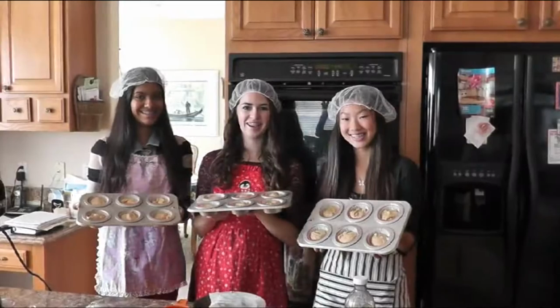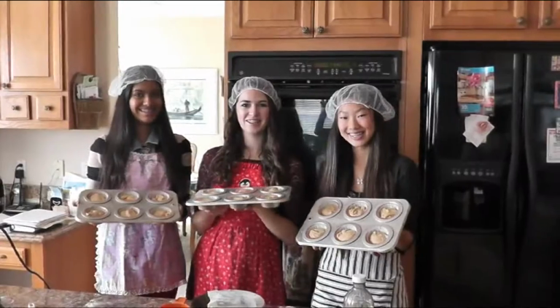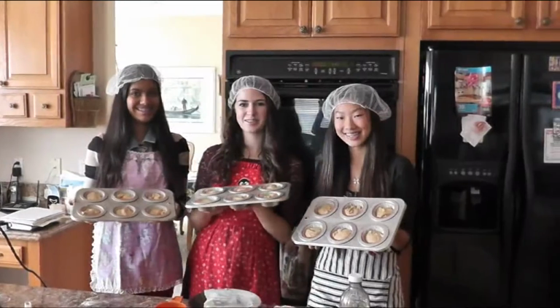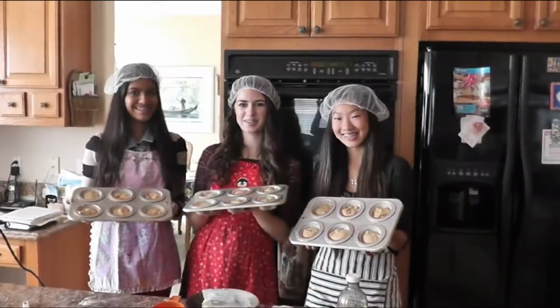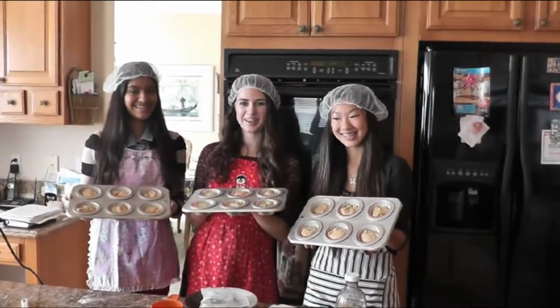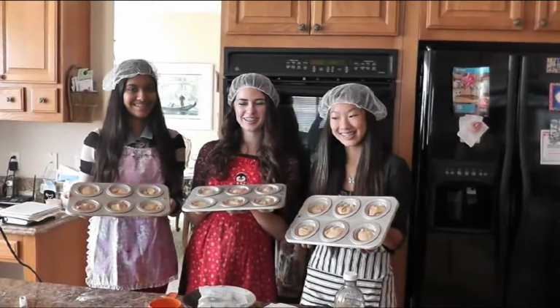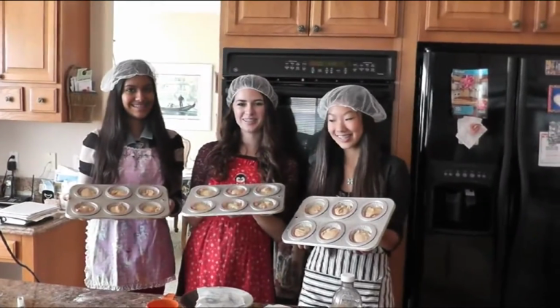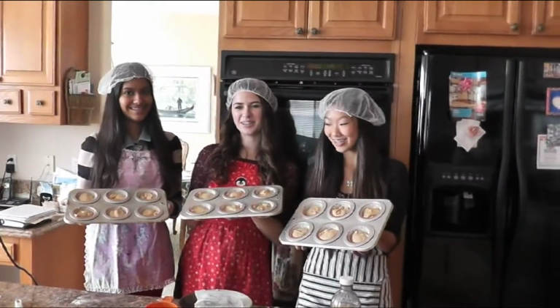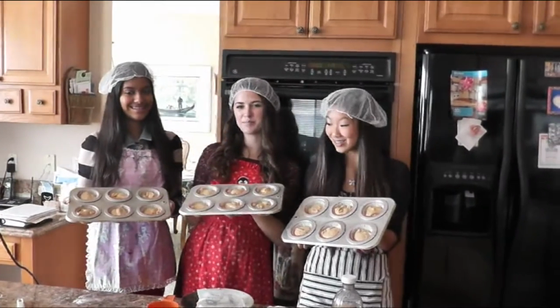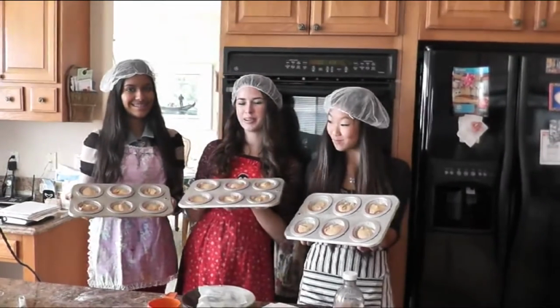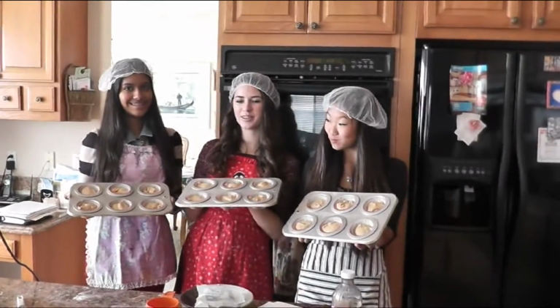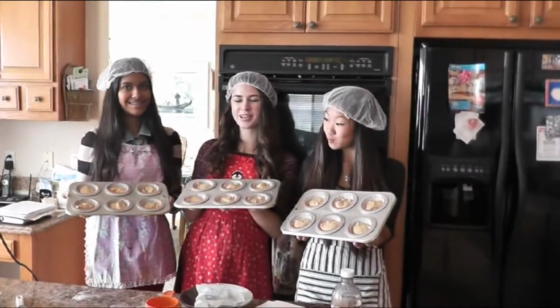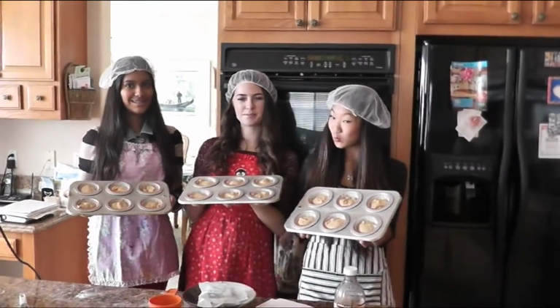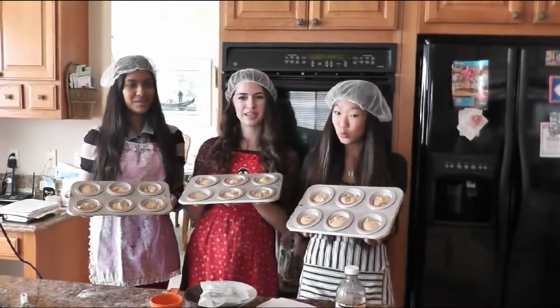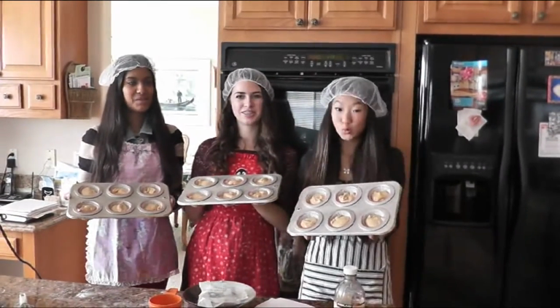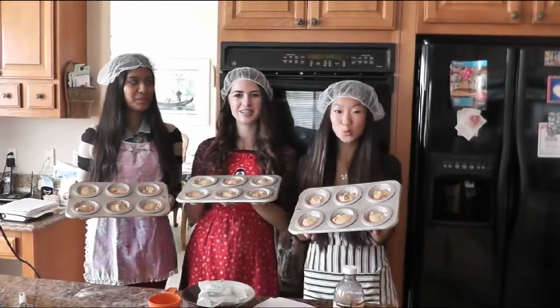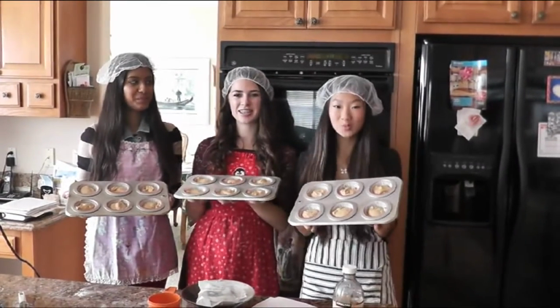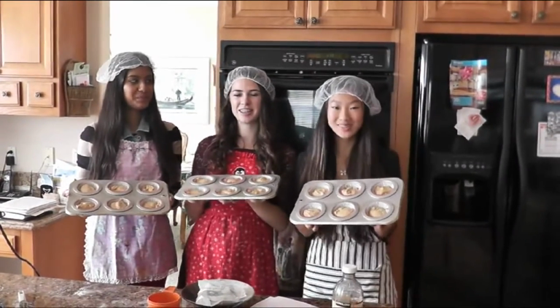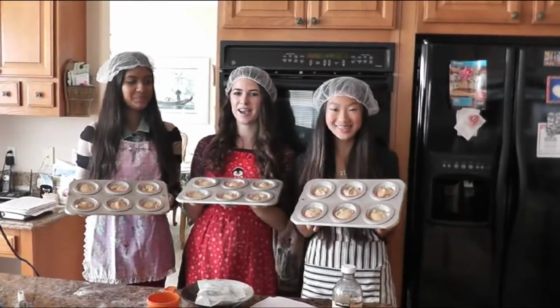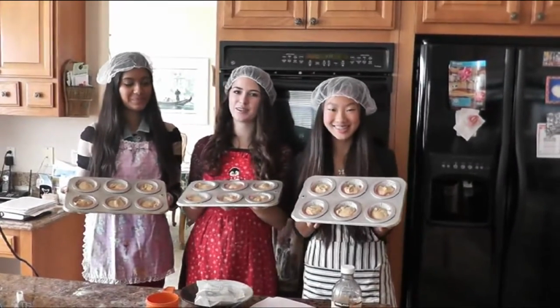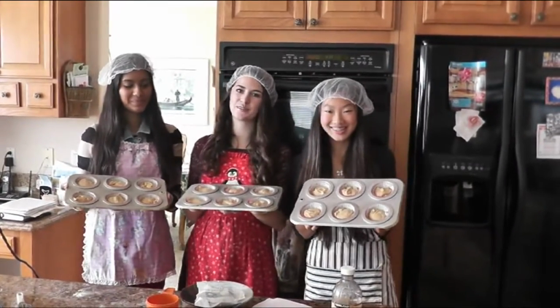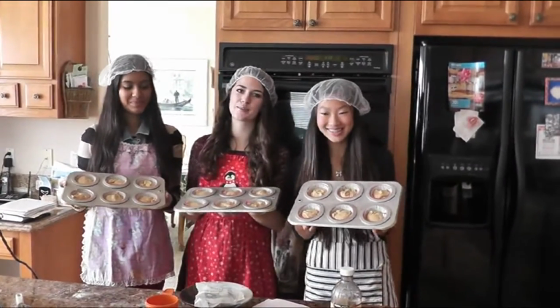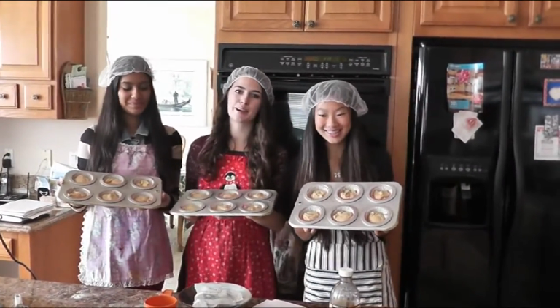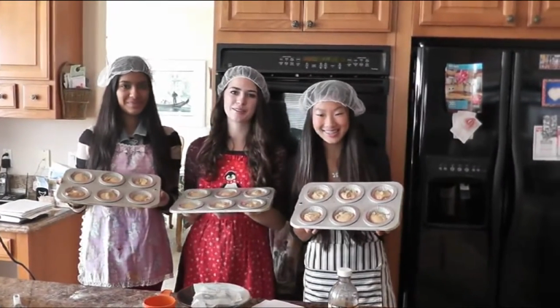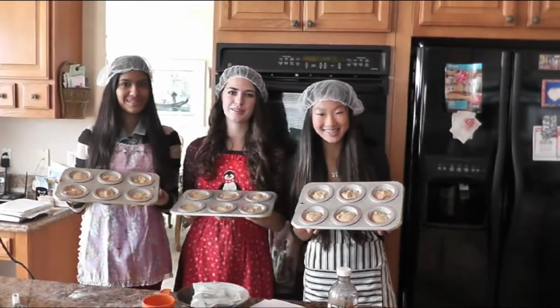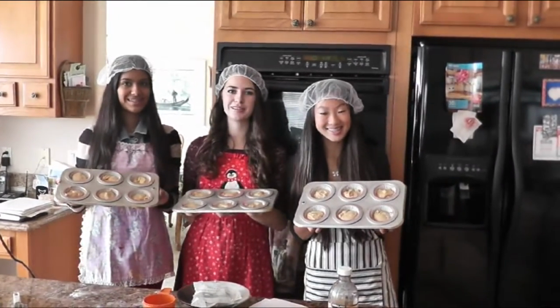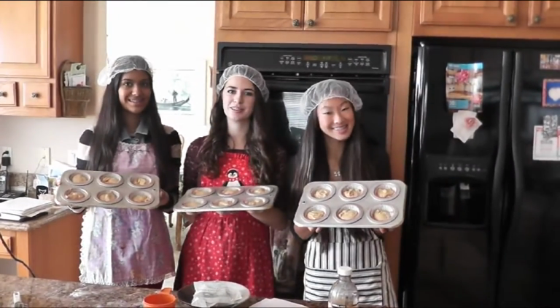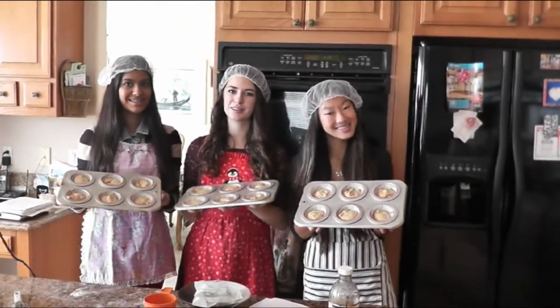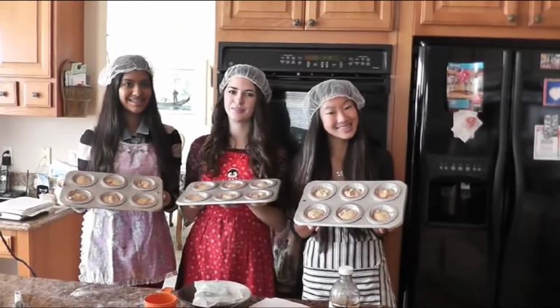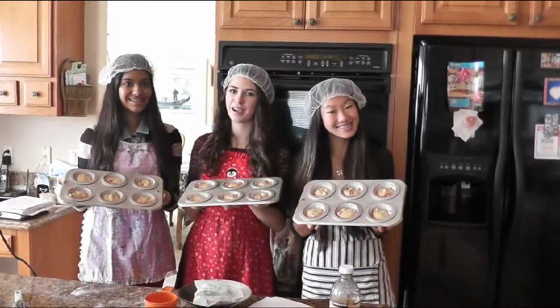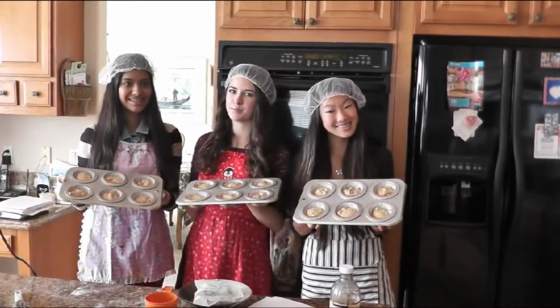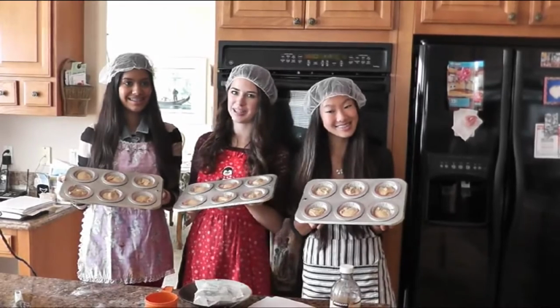So now you're going to want to put your cupcake trays in the oven for about 30 to 35 minutes.